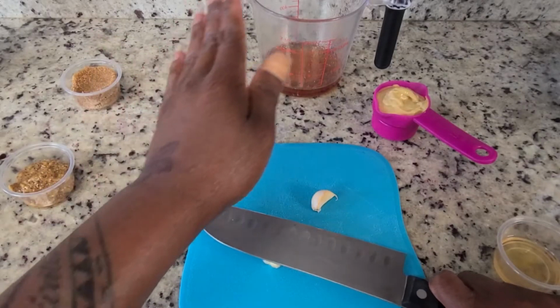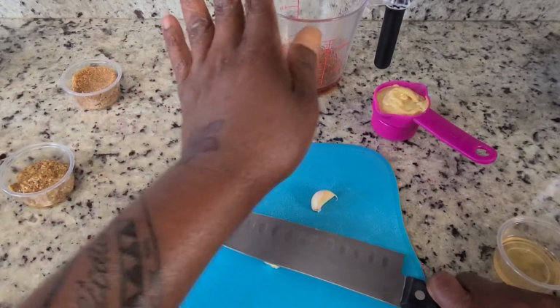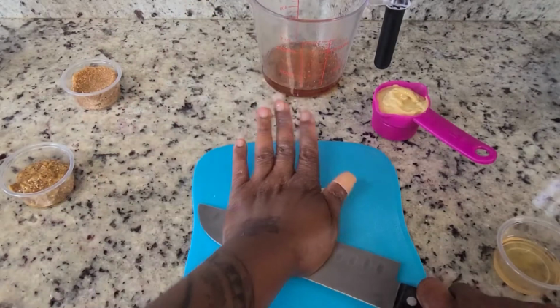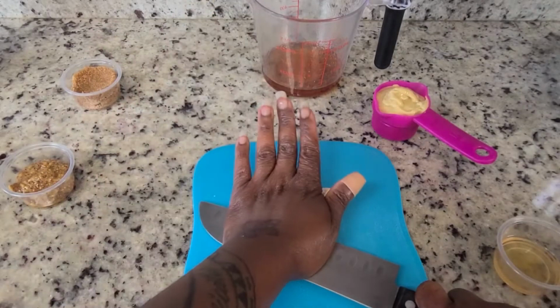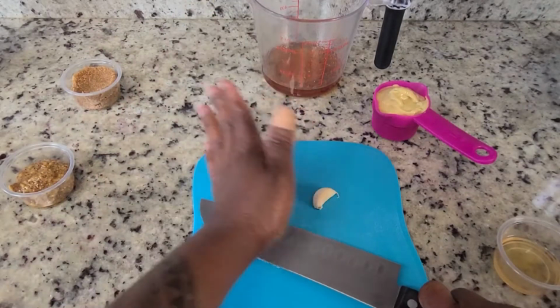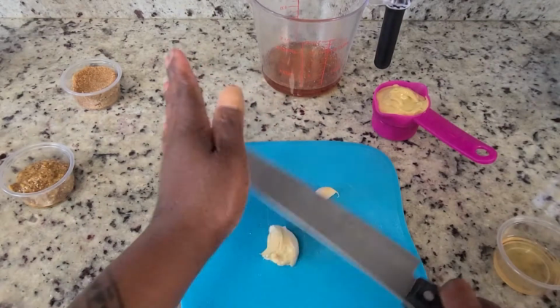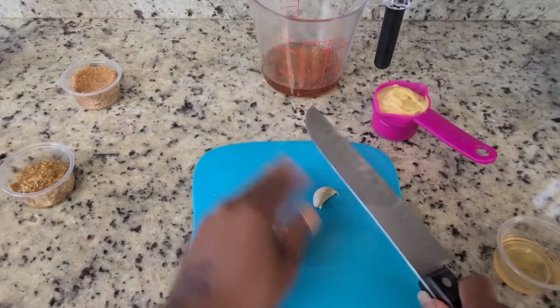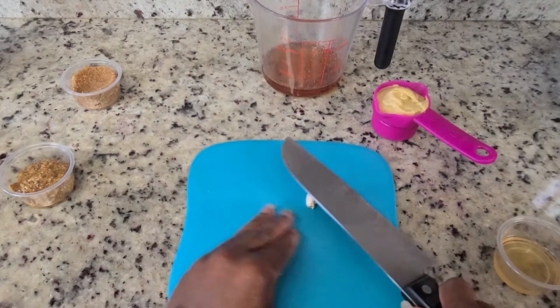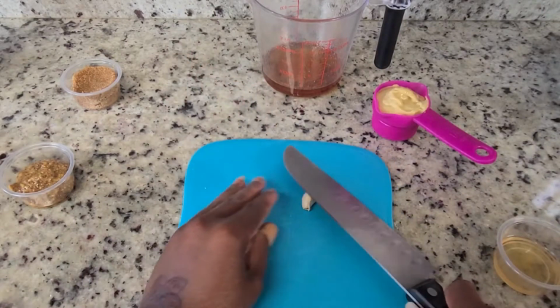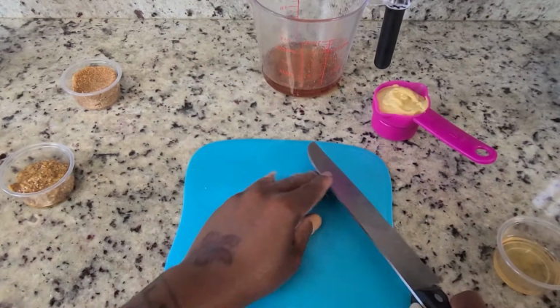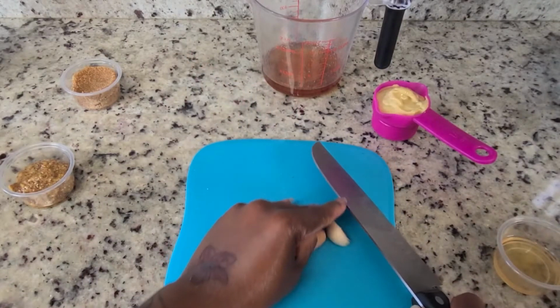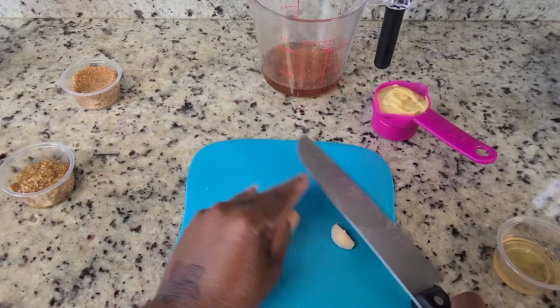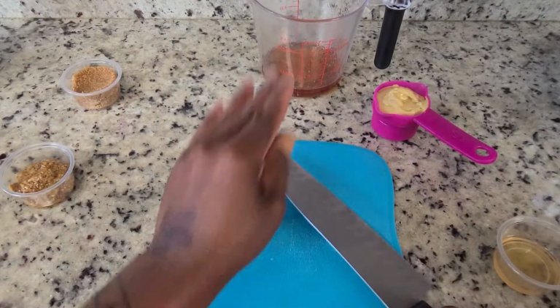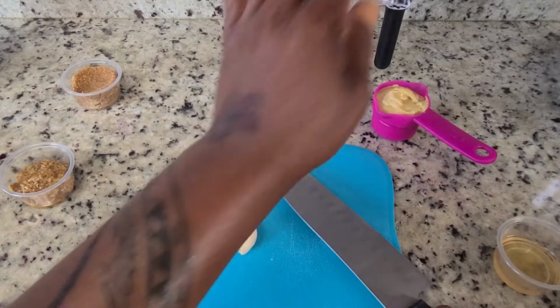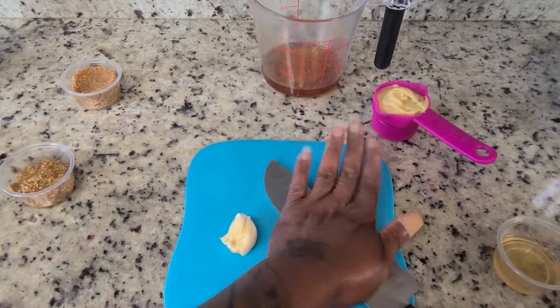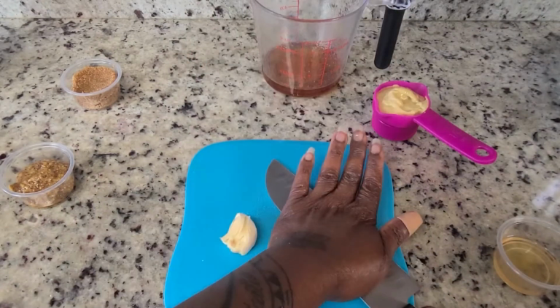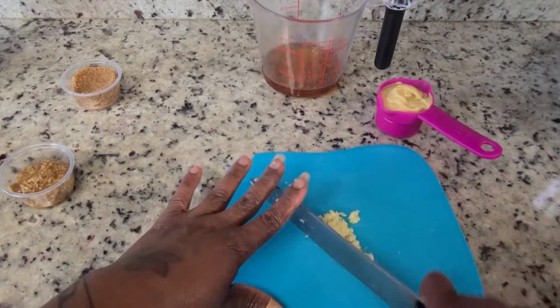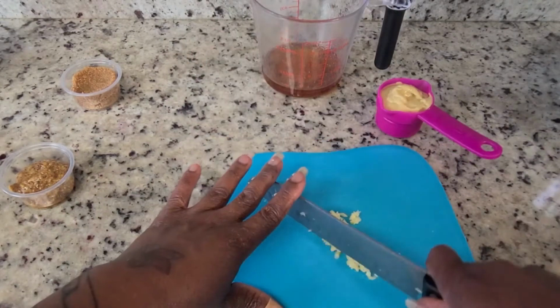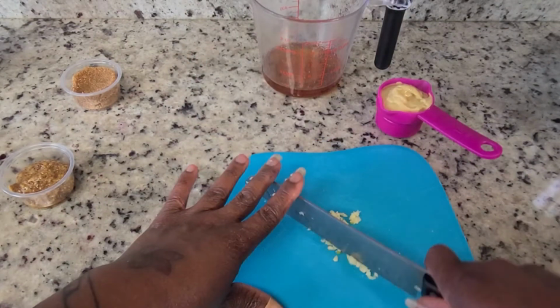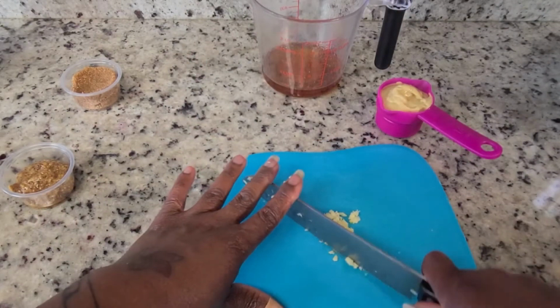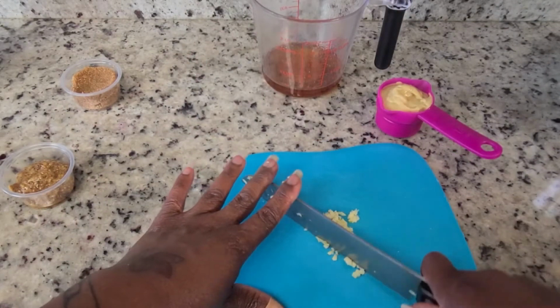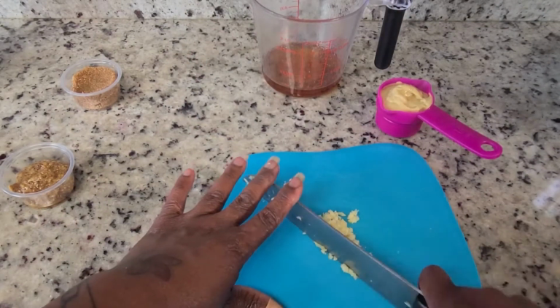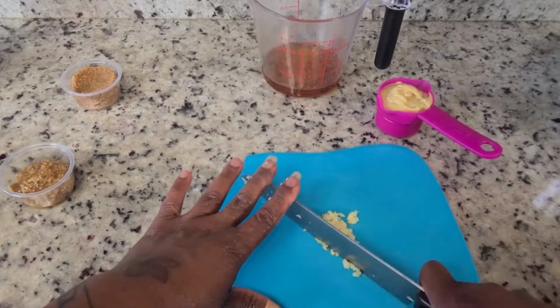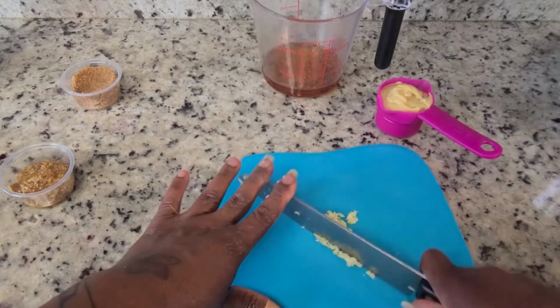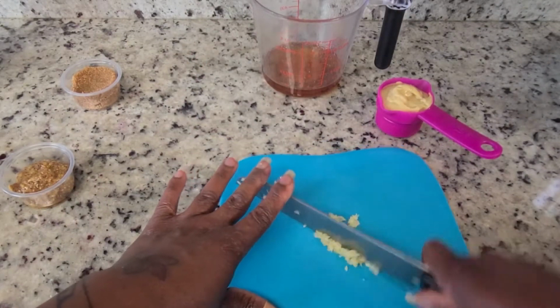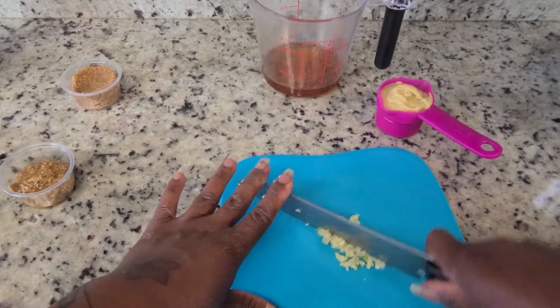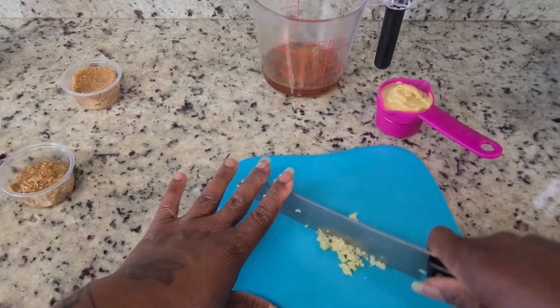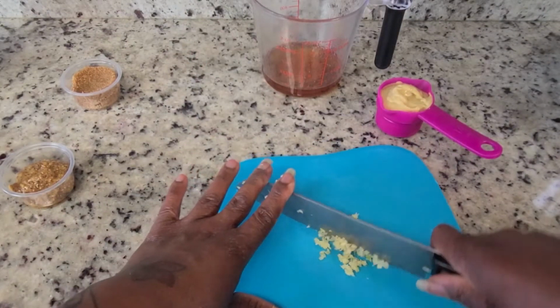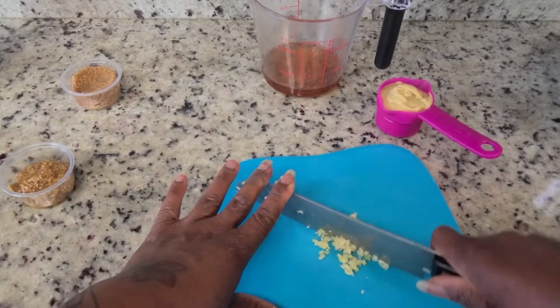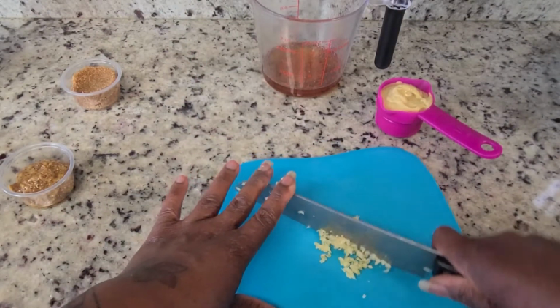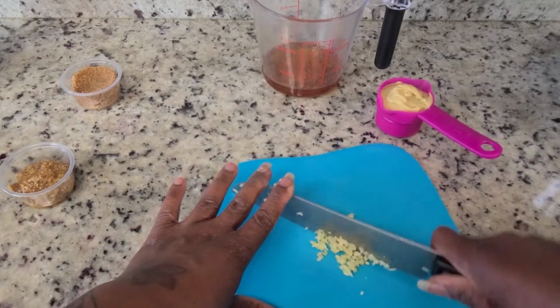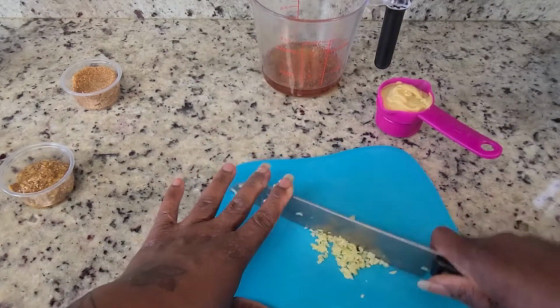First, smash the garlic. Chop them up until they're nice and minced.